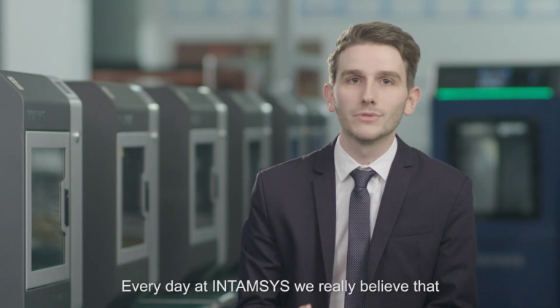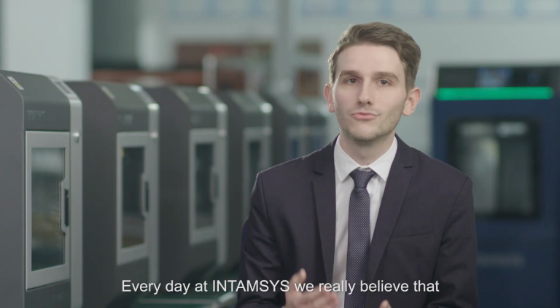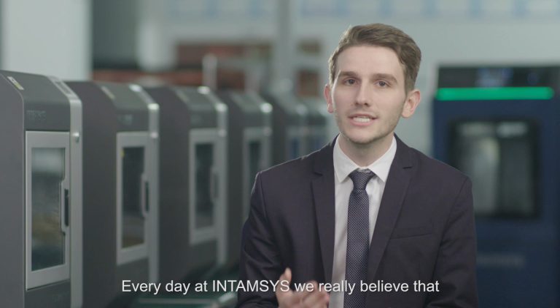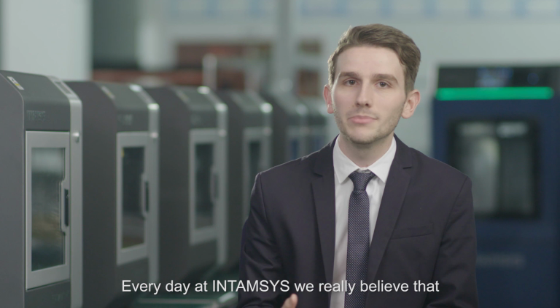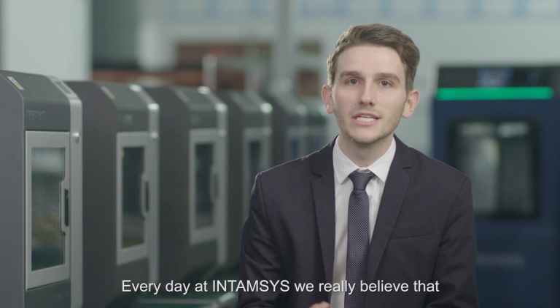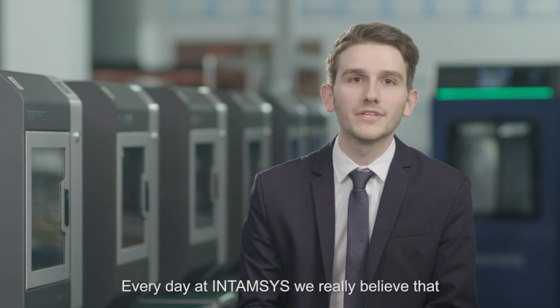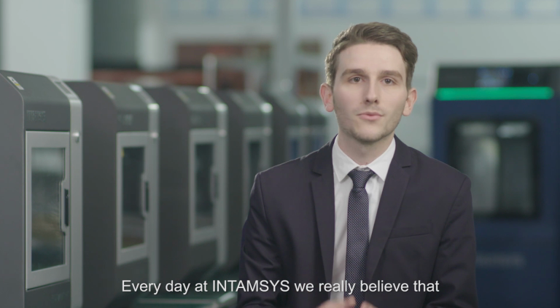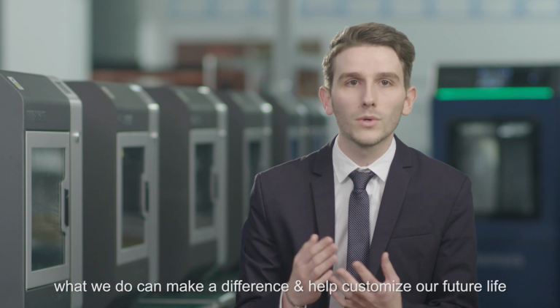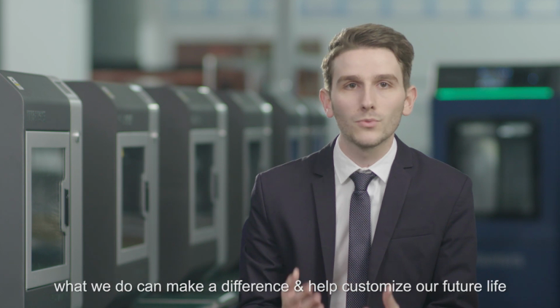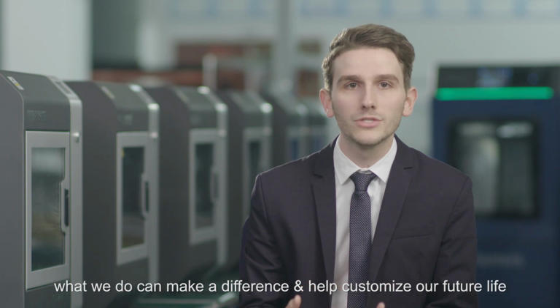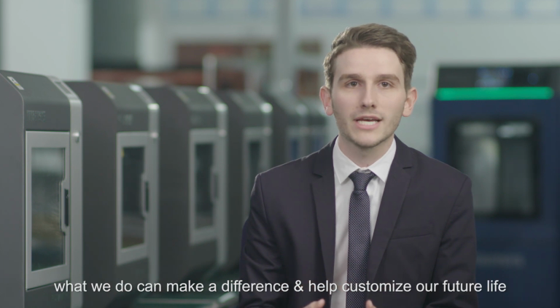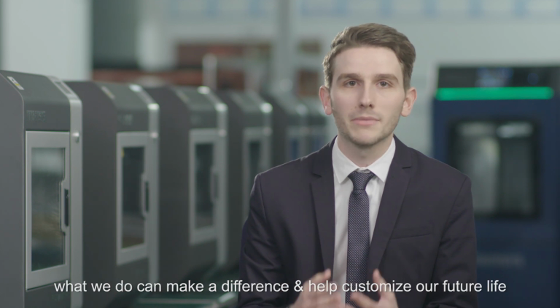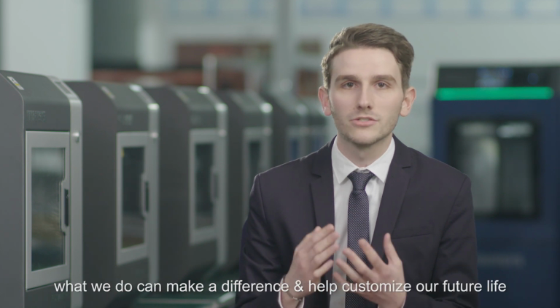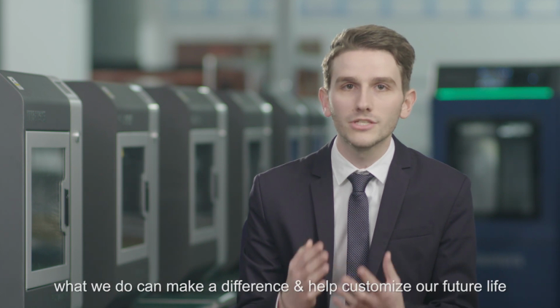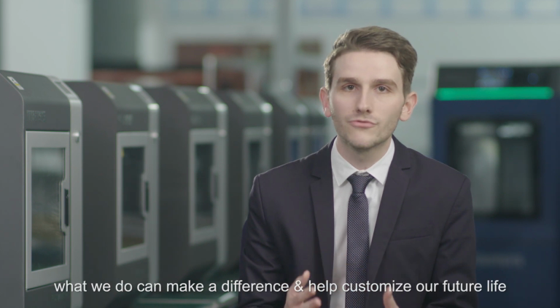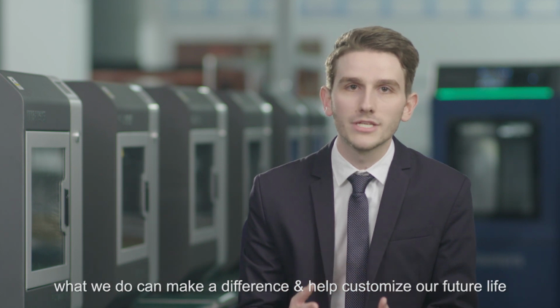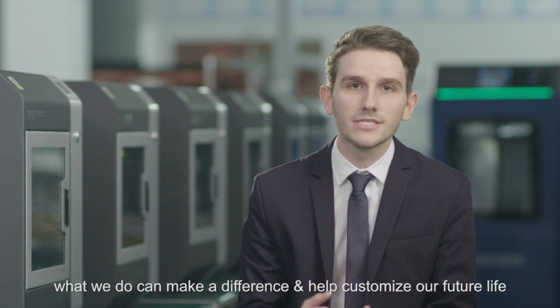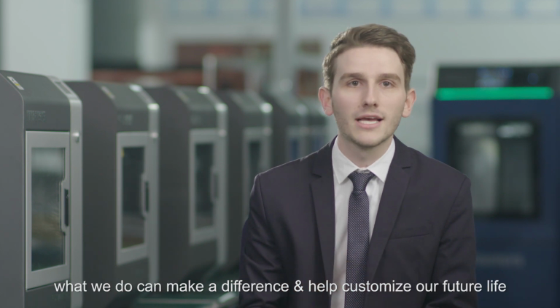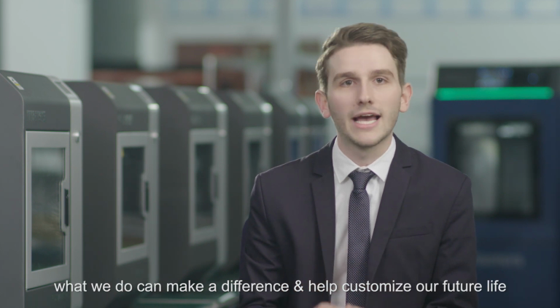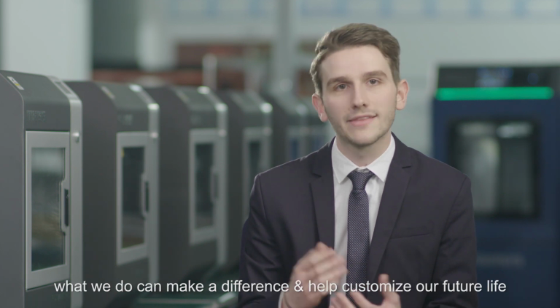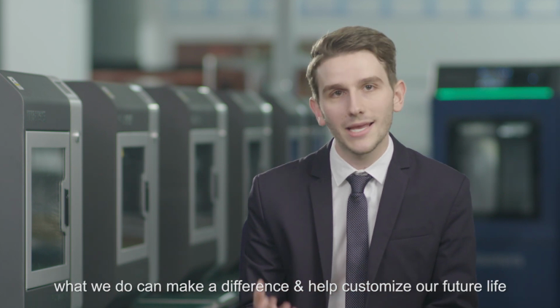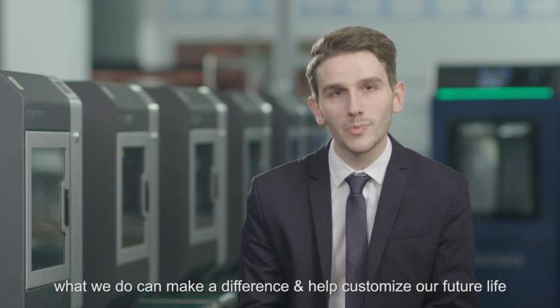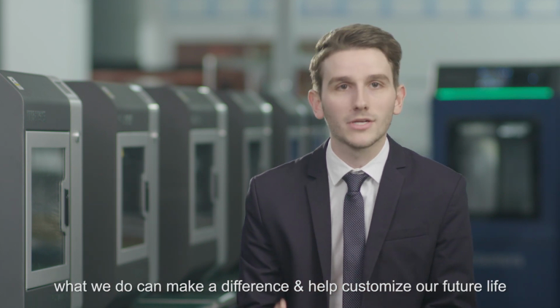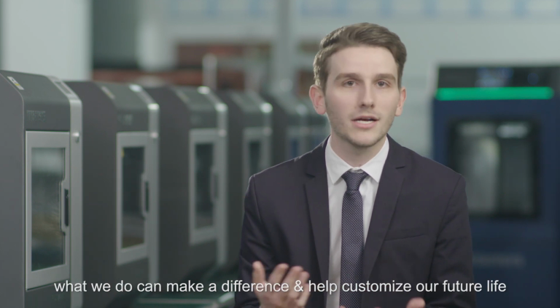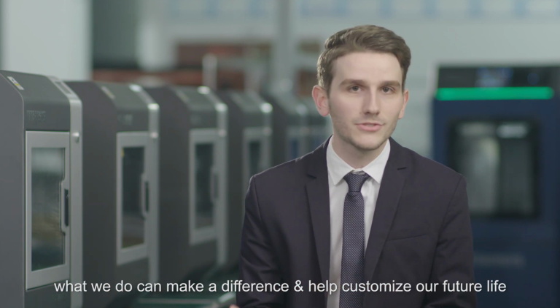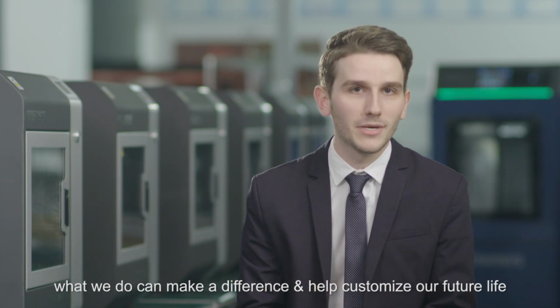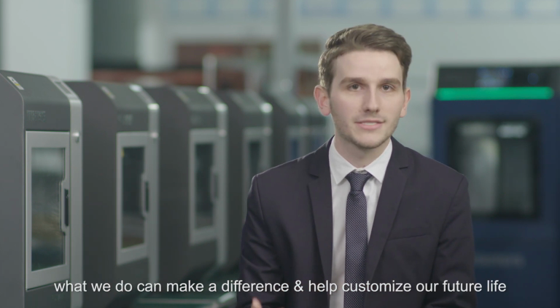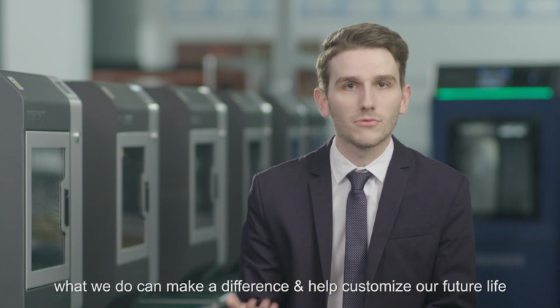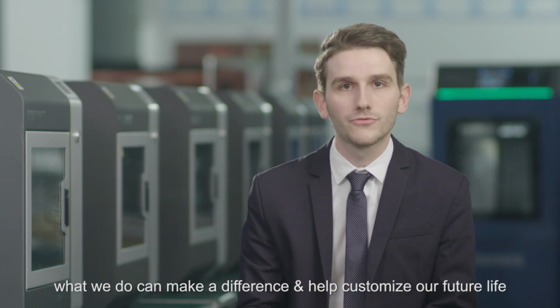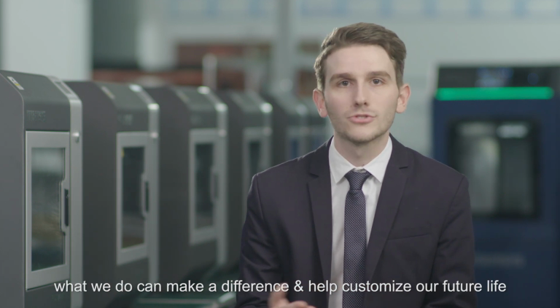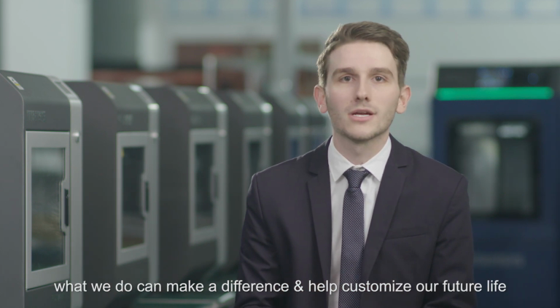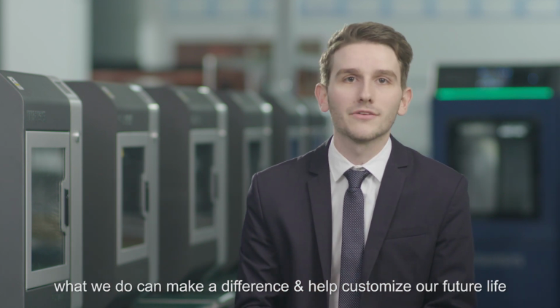We really believe that what we do can make a difference and help customize our future life.